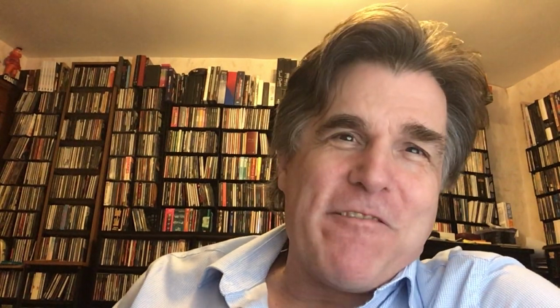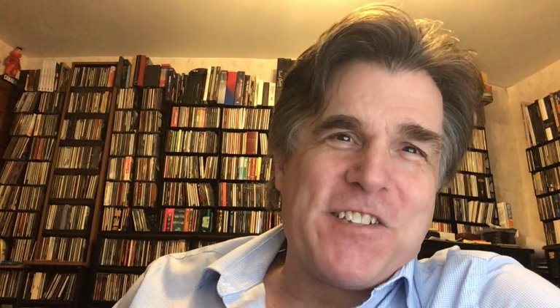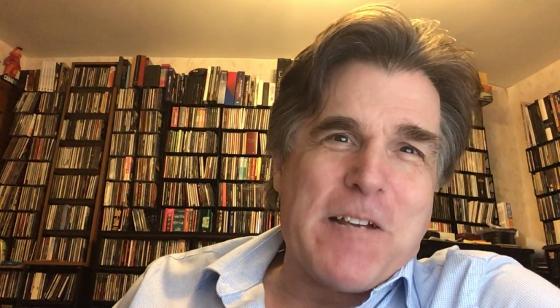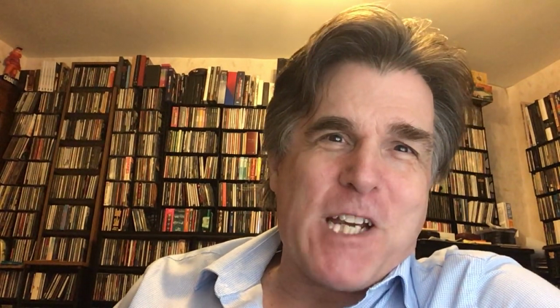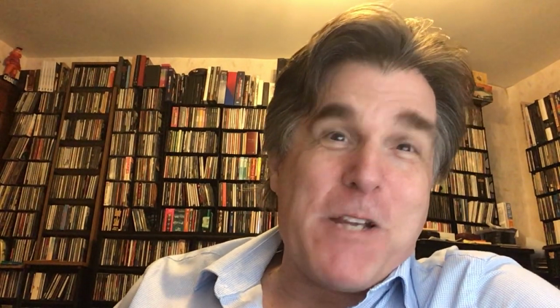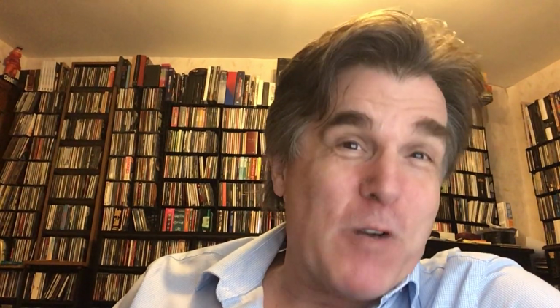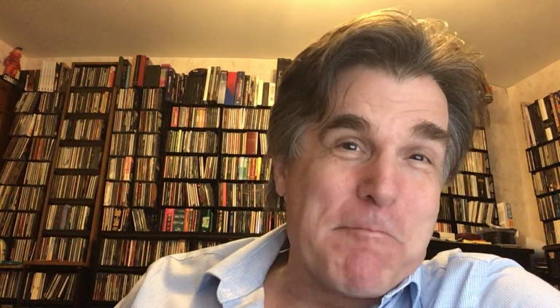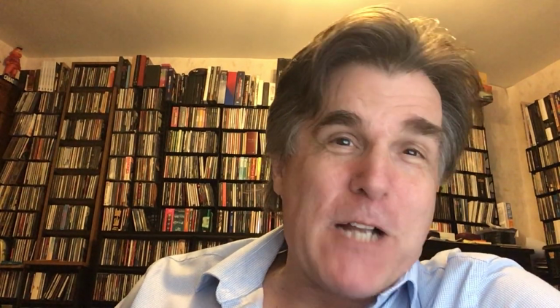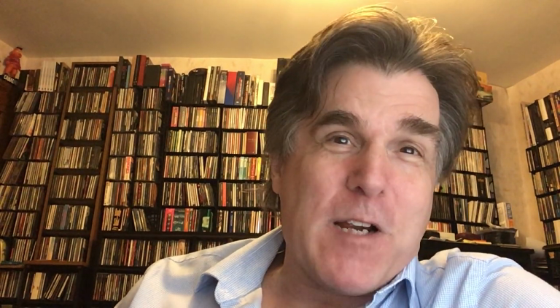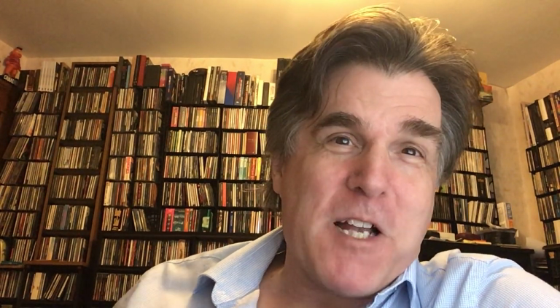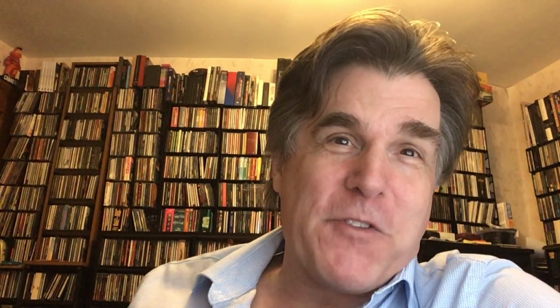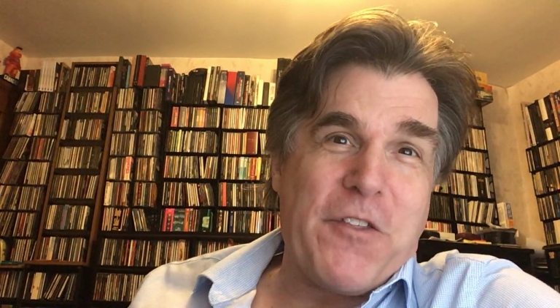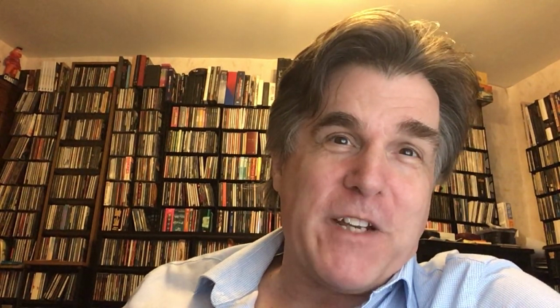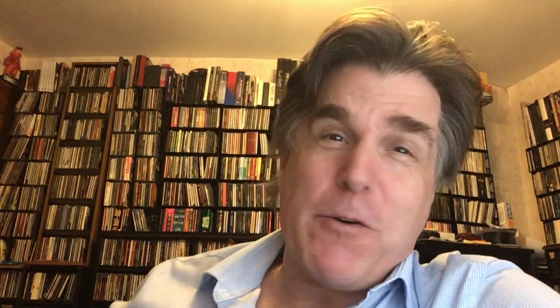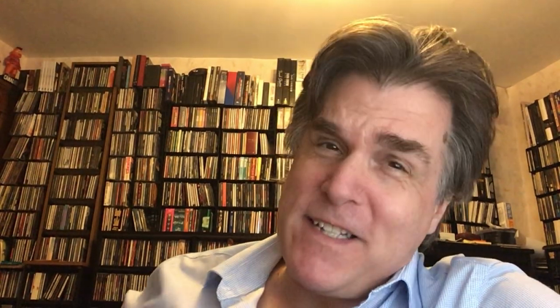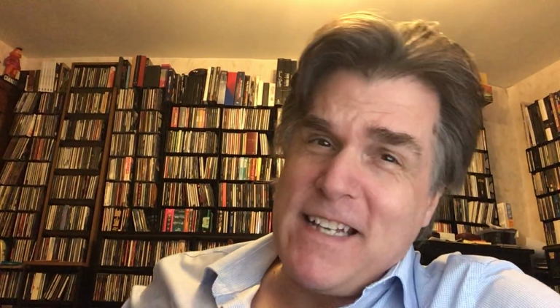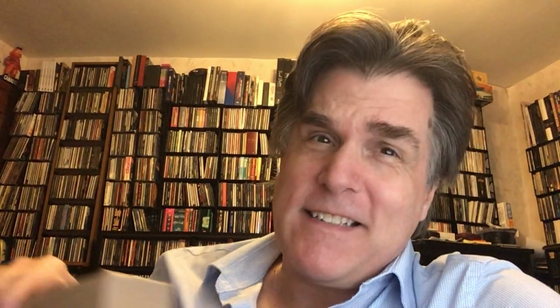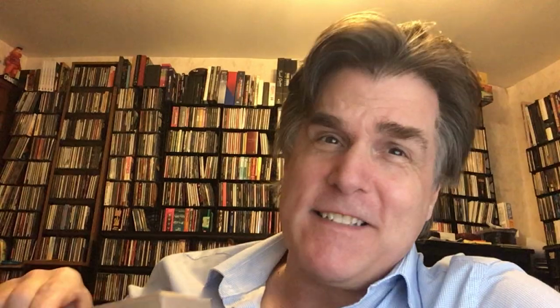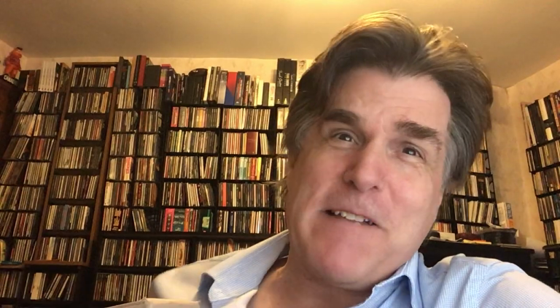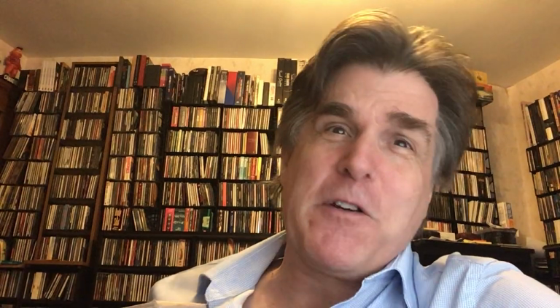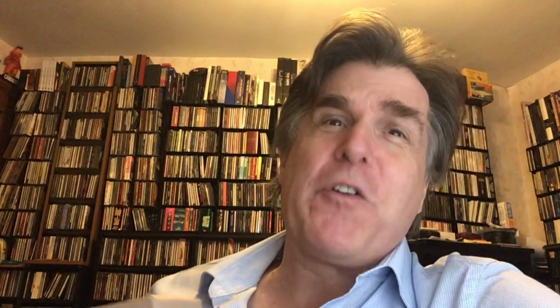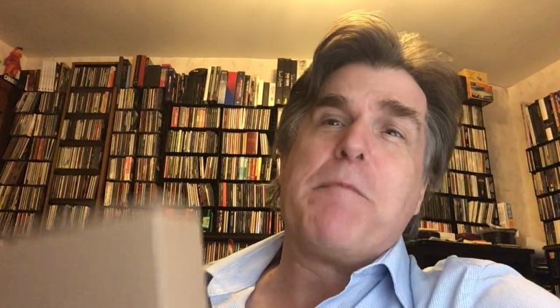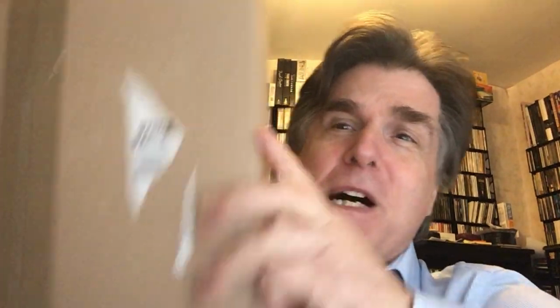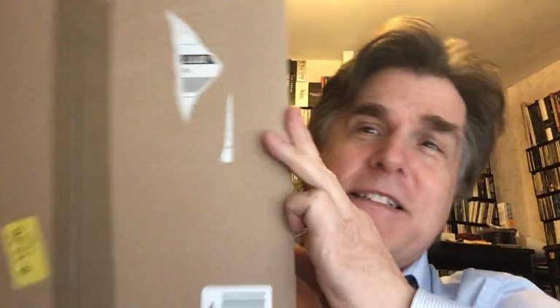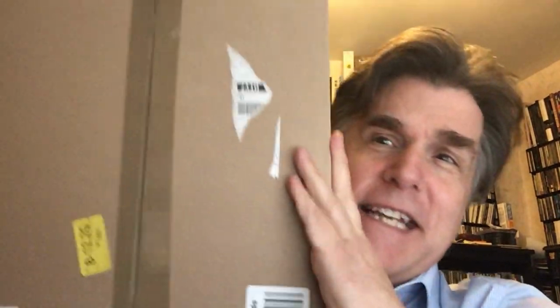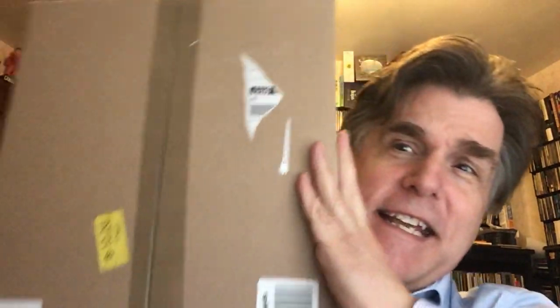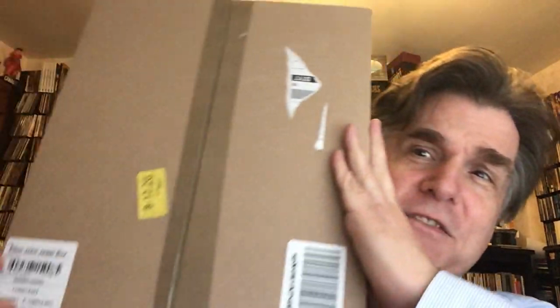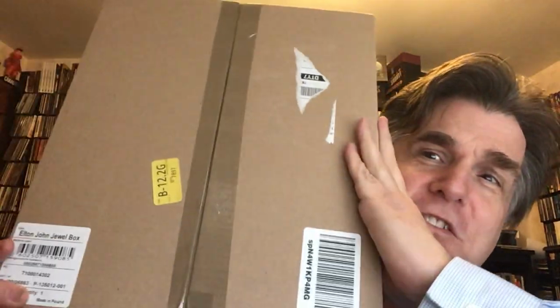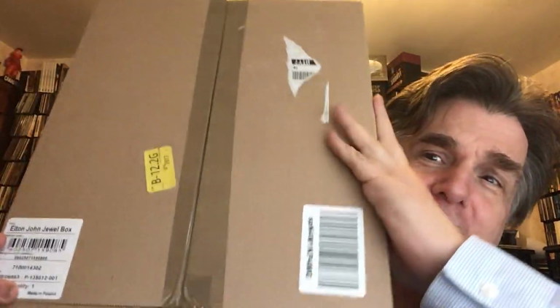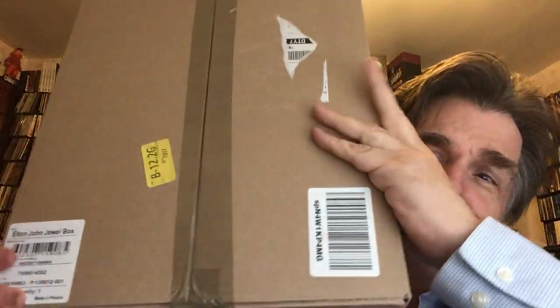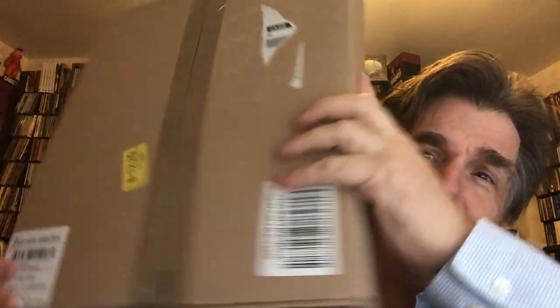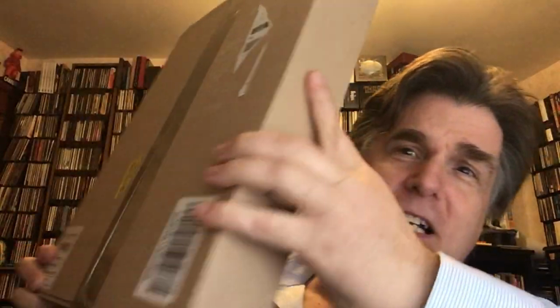Hey, VC. I'm Jamie. Welcome back. We are back with another video, and it's time for another unboxing. It has just arrived.